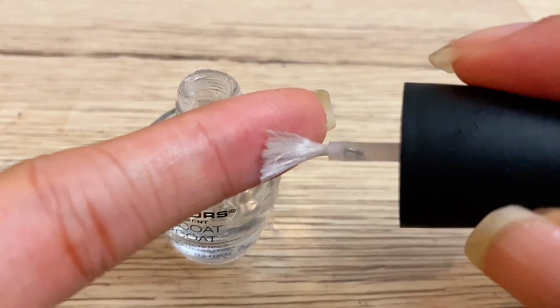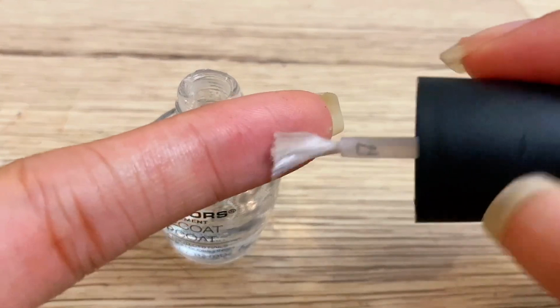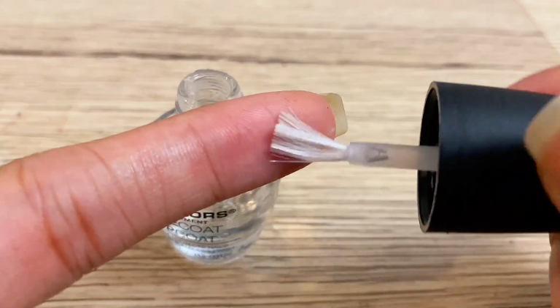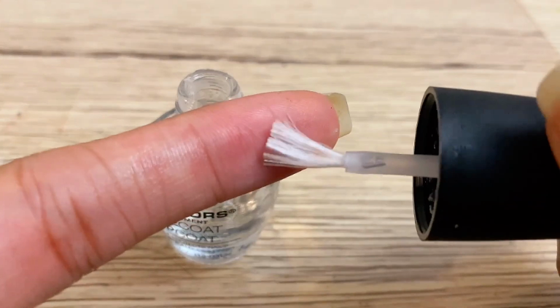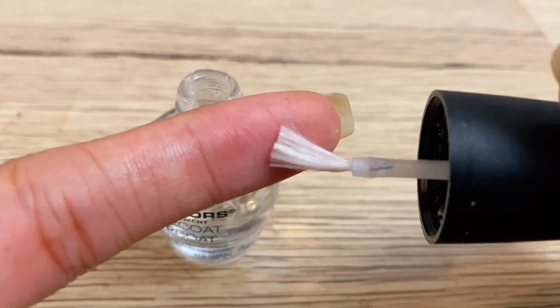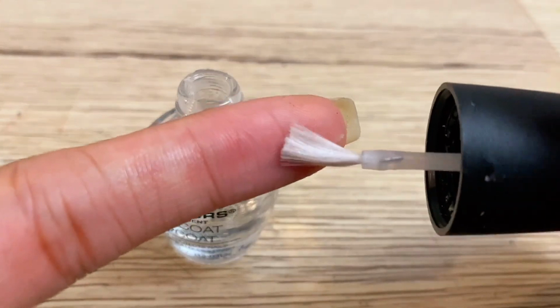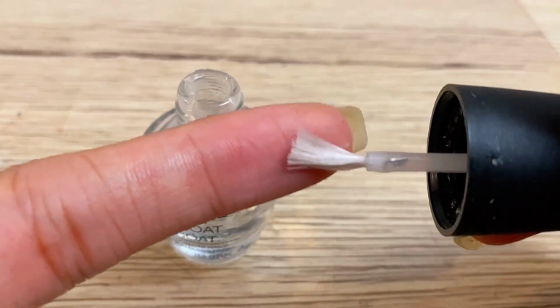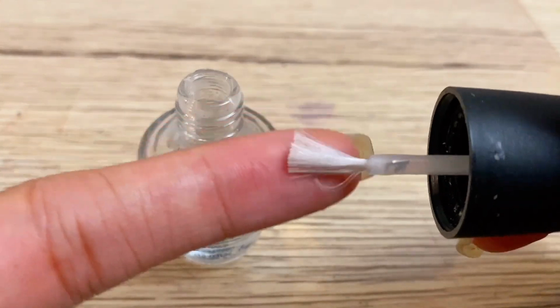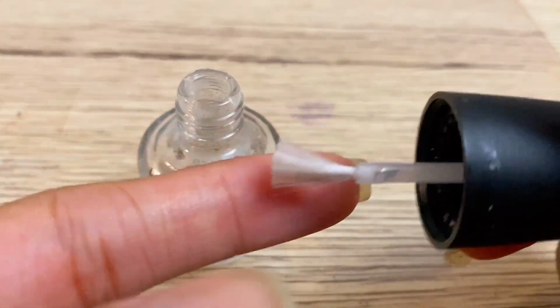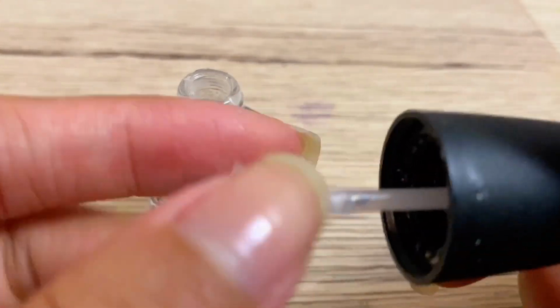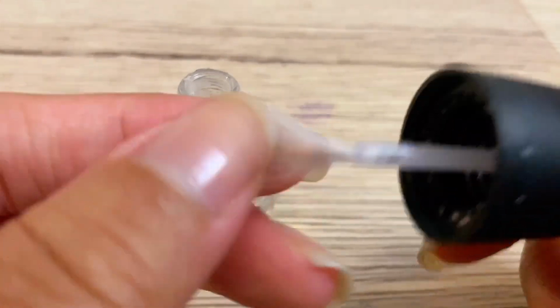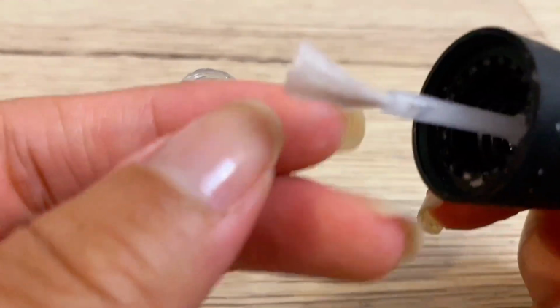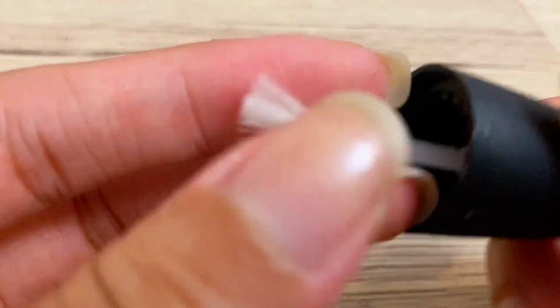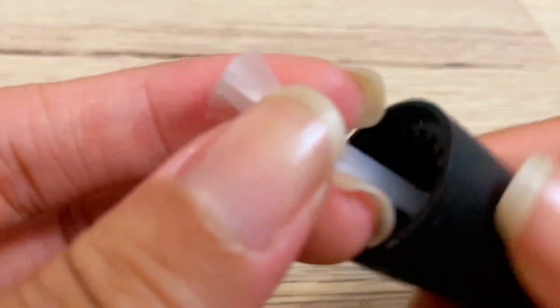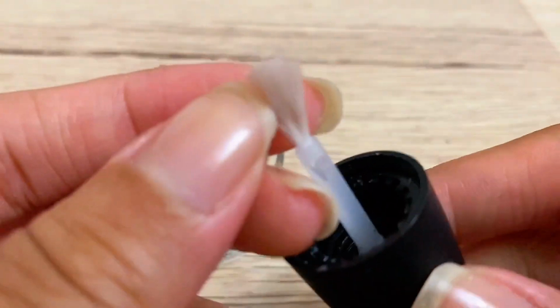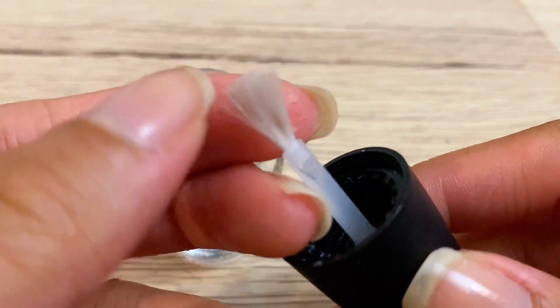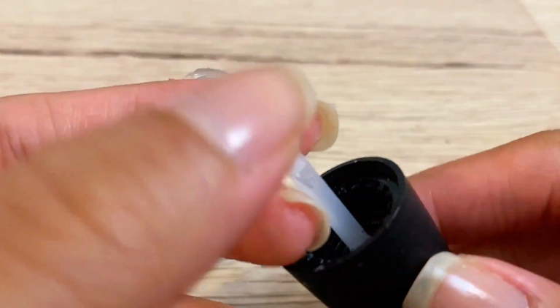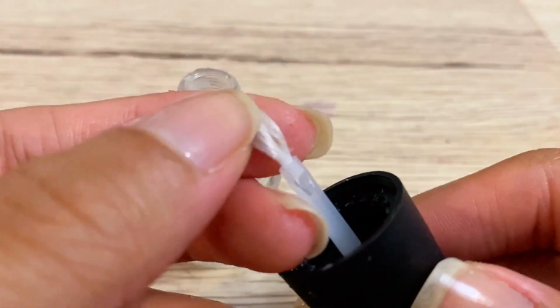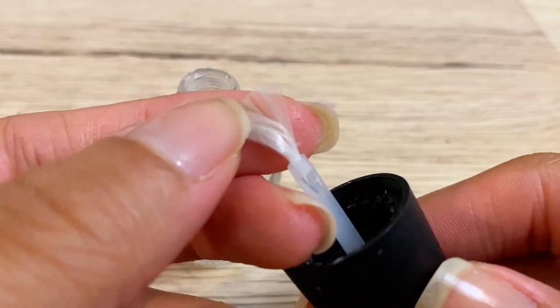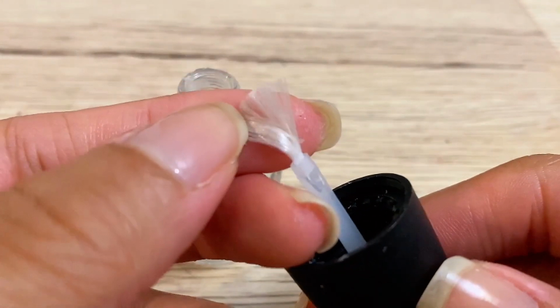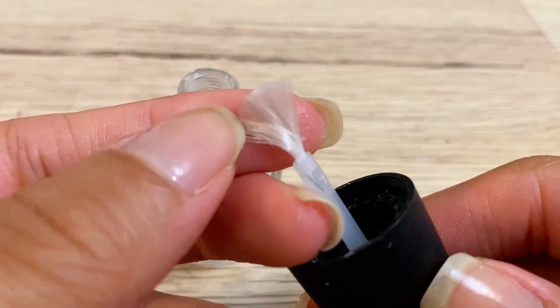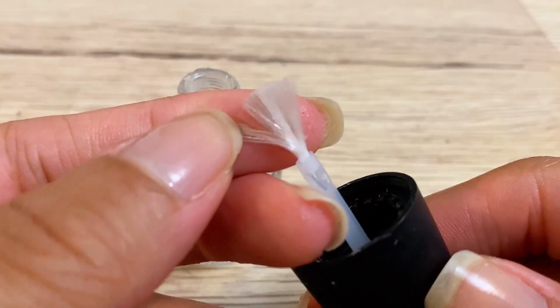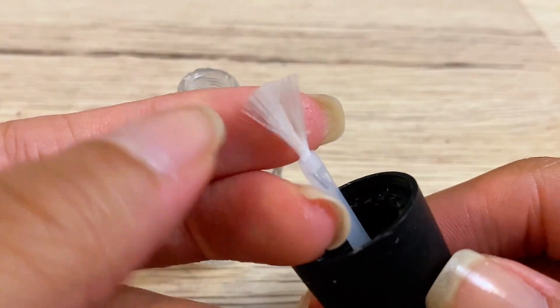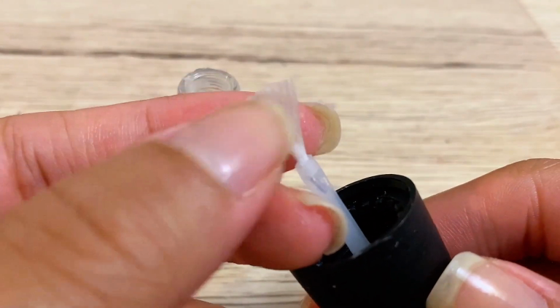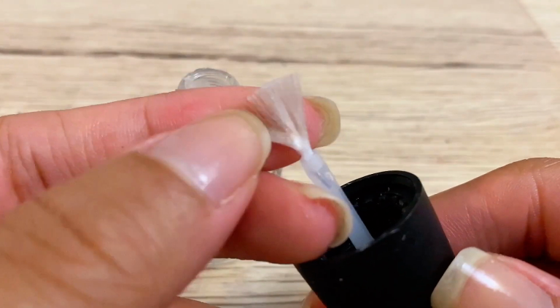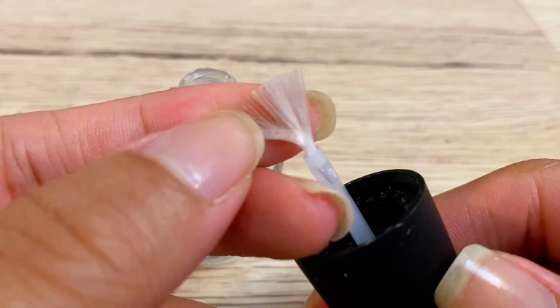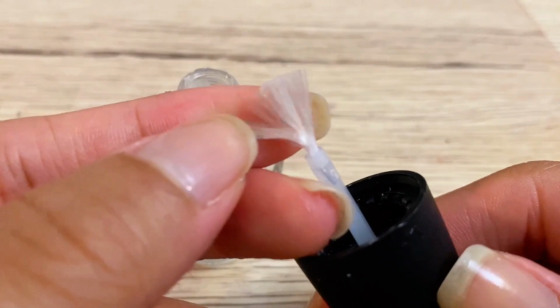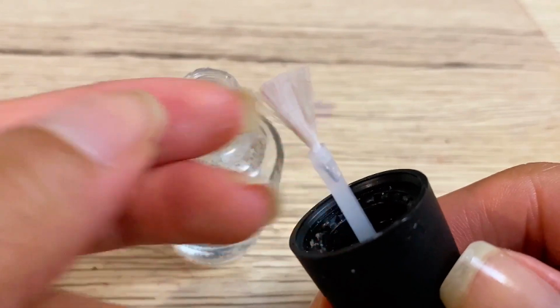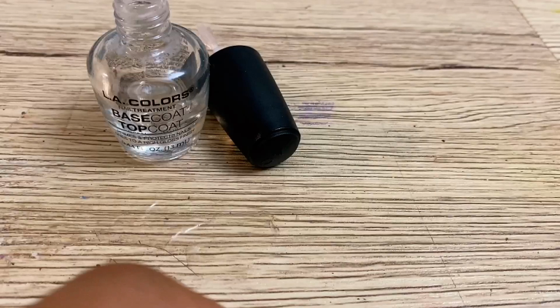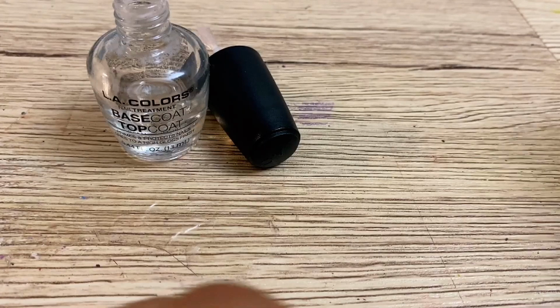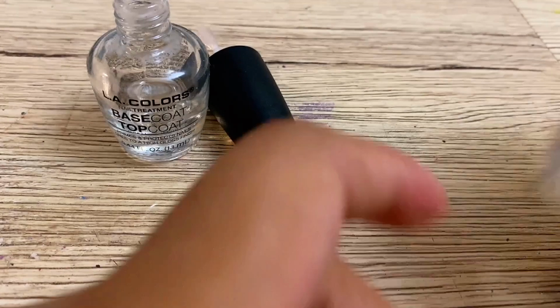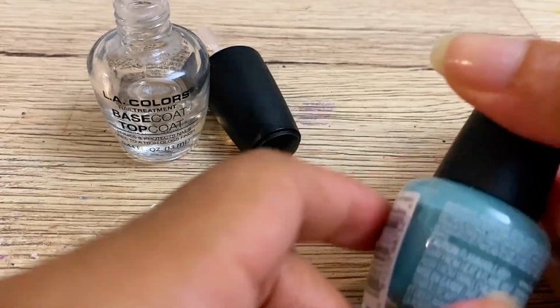If you don't want to take that long, you can just get a container and a paintbrush and paint your nails that way.